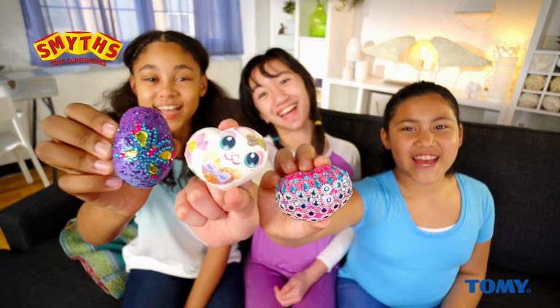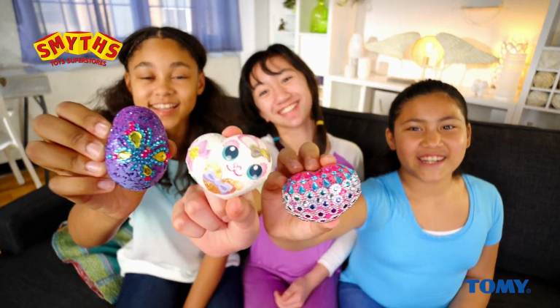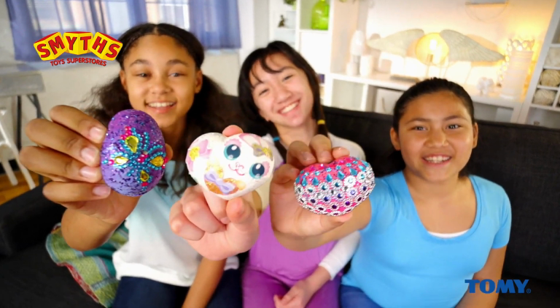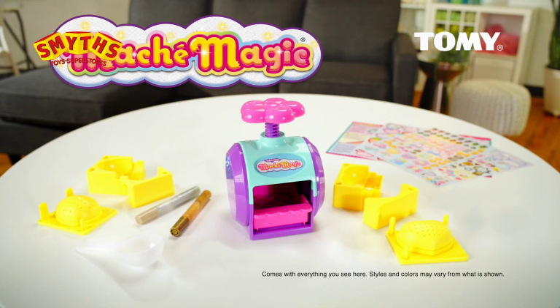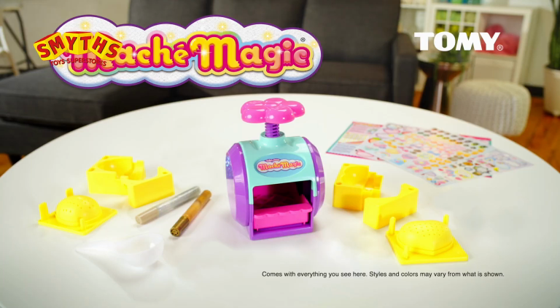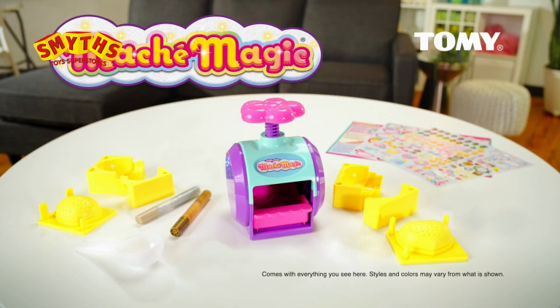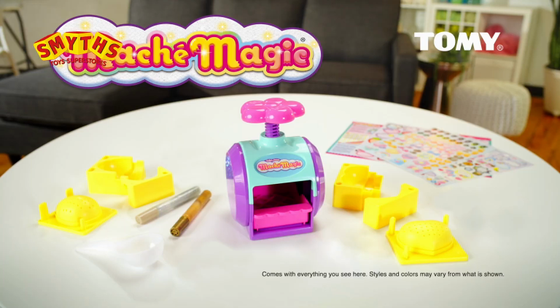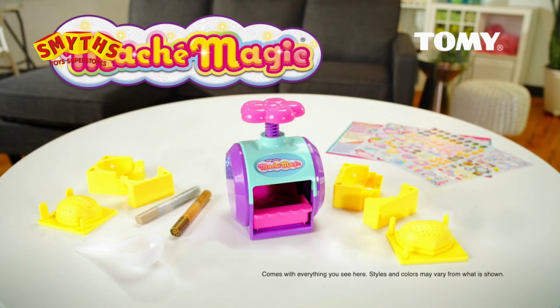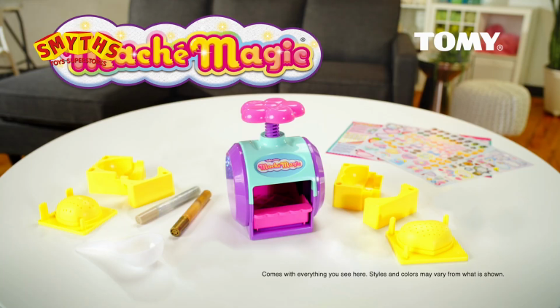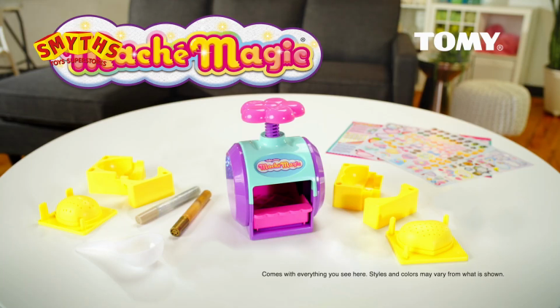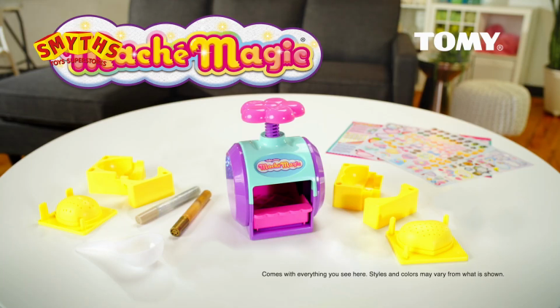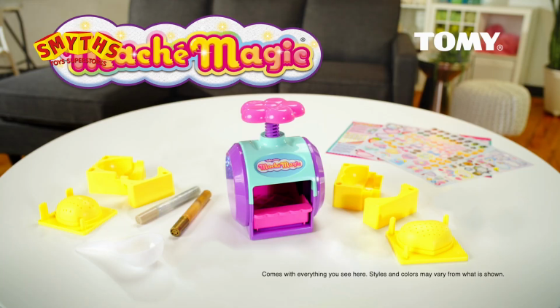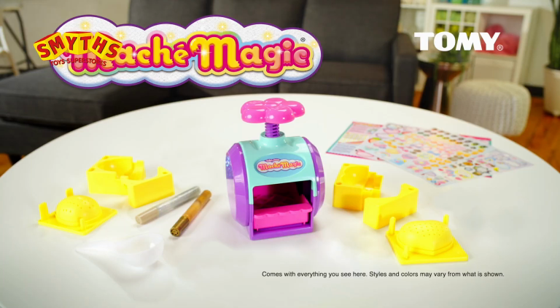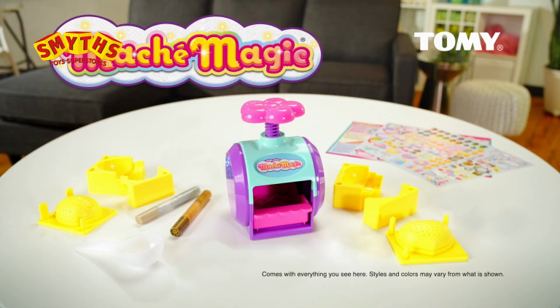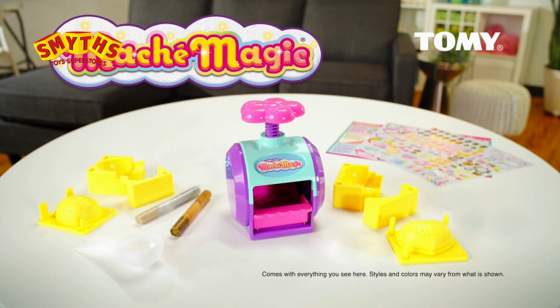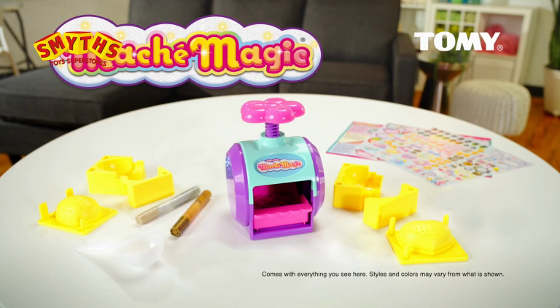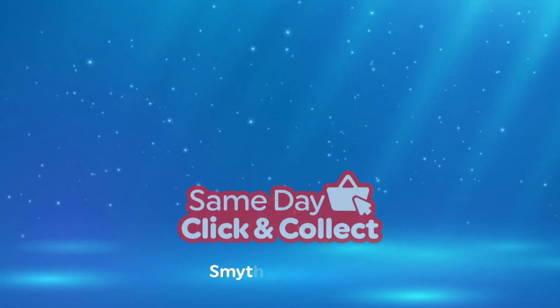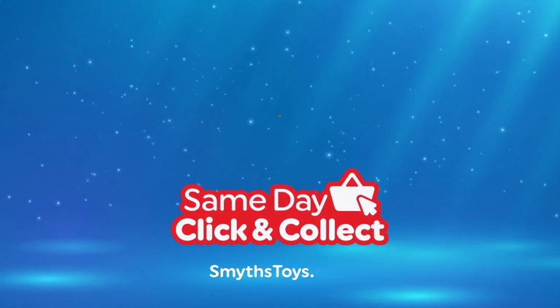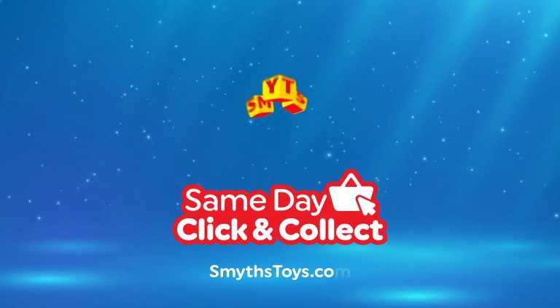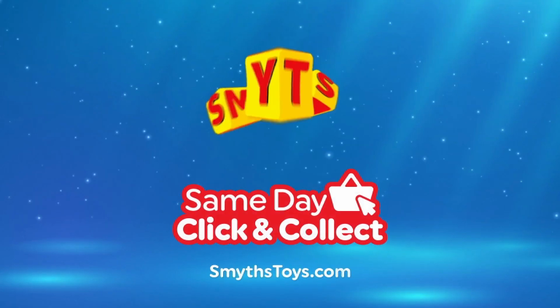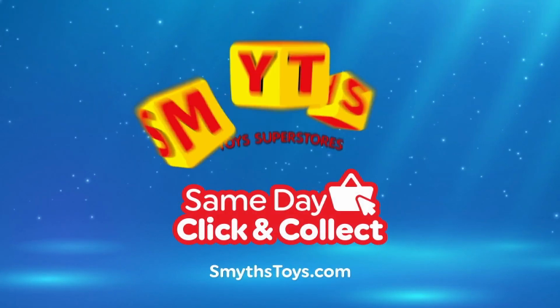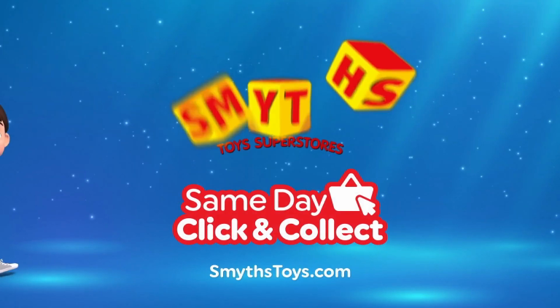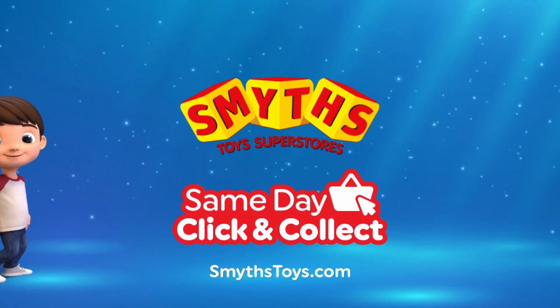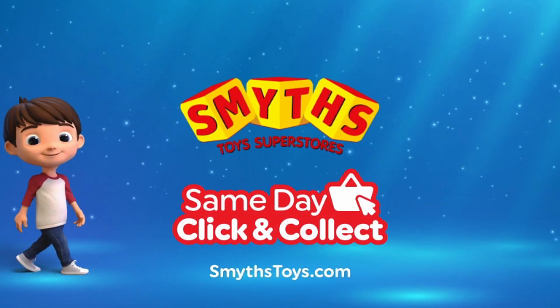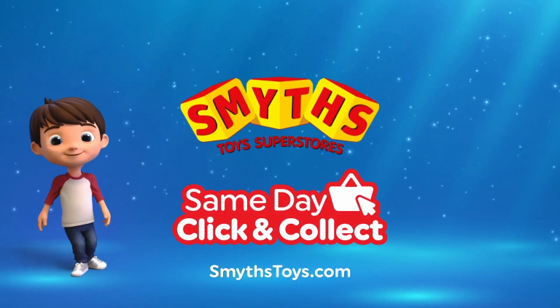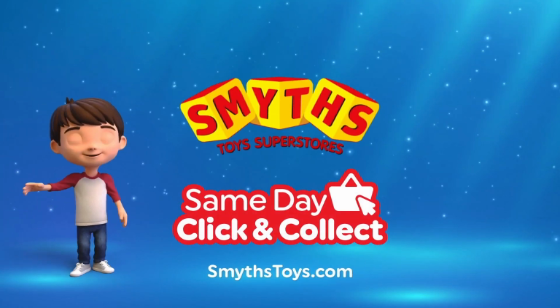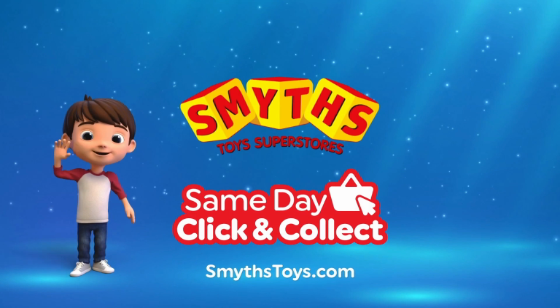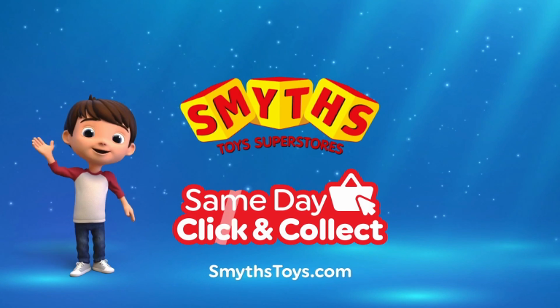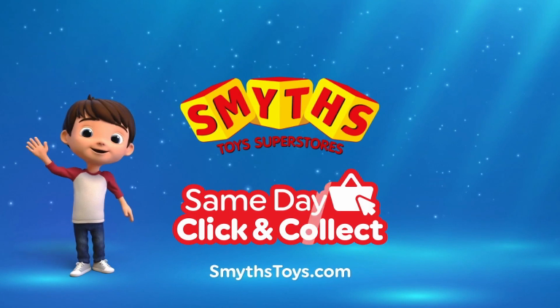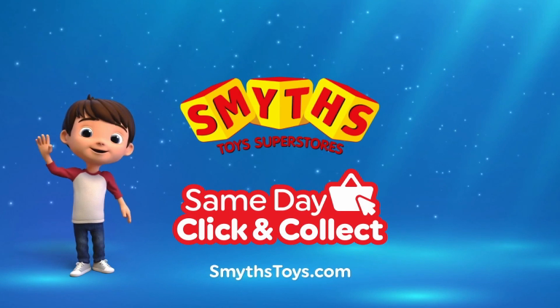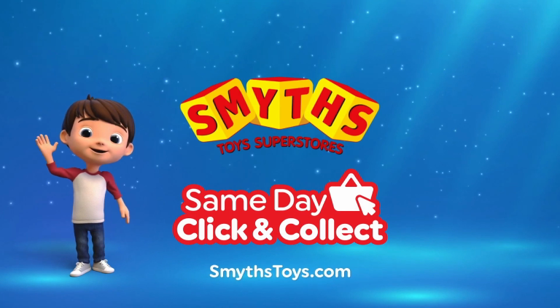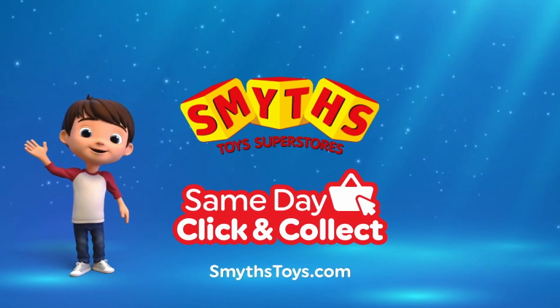New Mache Magic comes with everything you see here. Colors may vary from the show. Smith's Toy Superstores. If I were a toy!